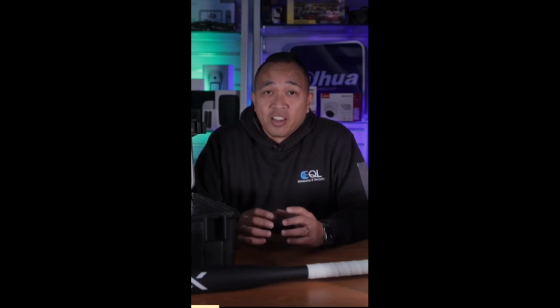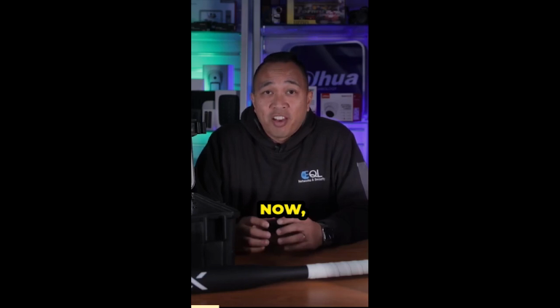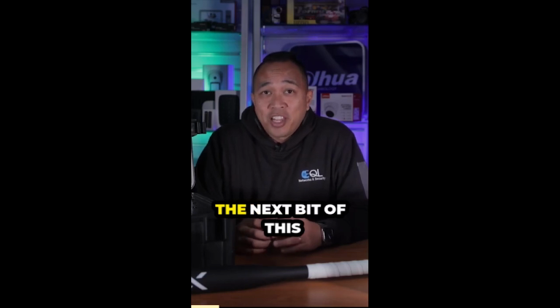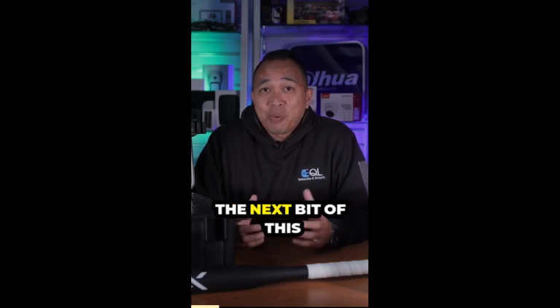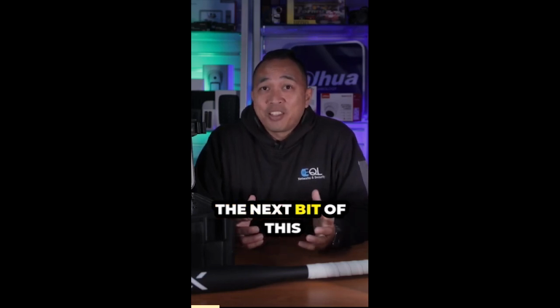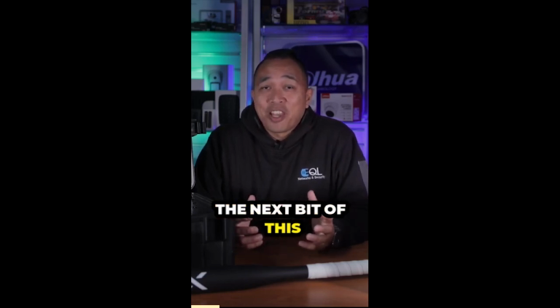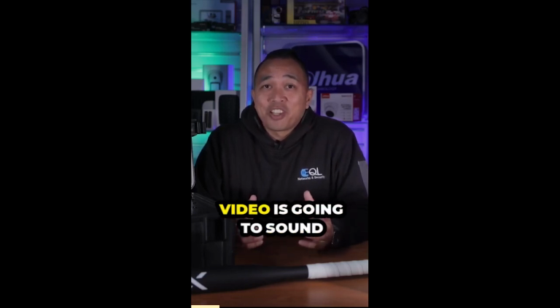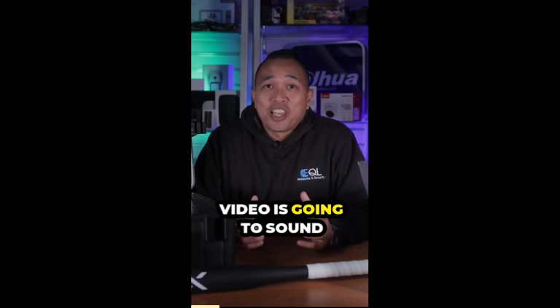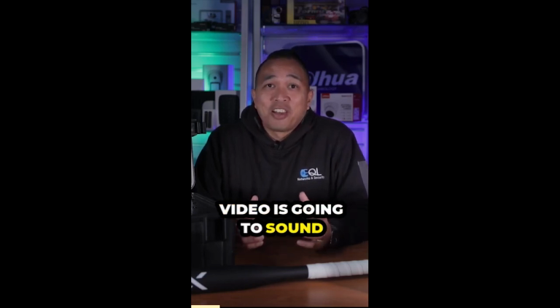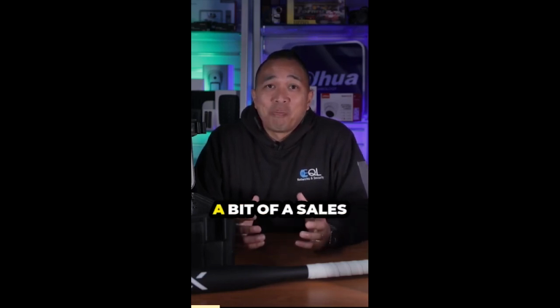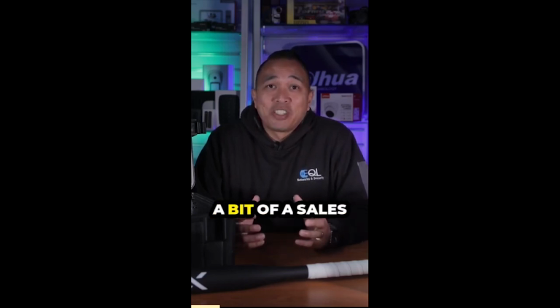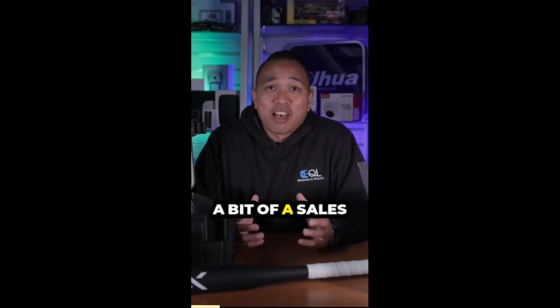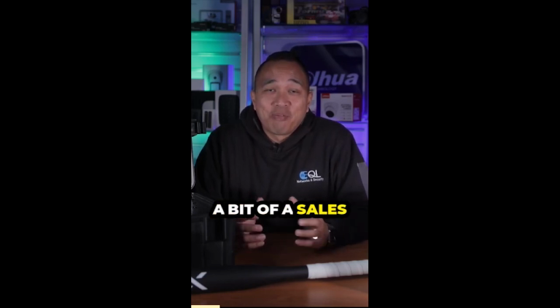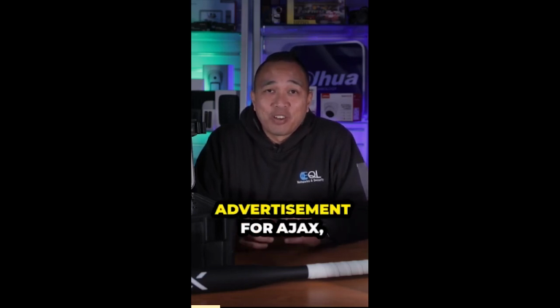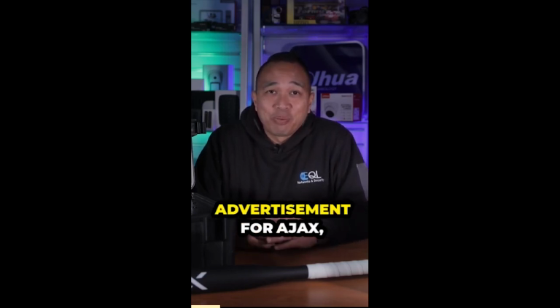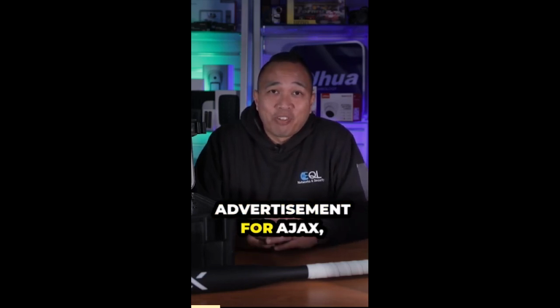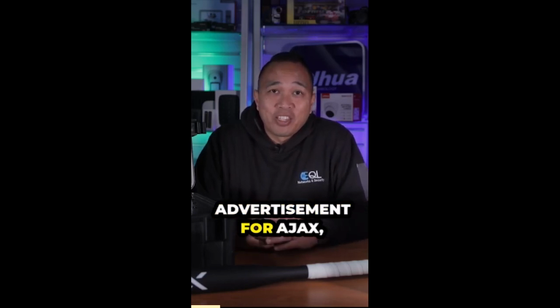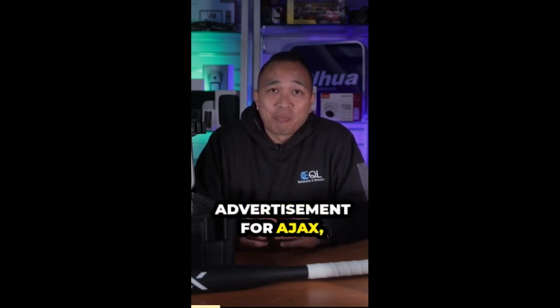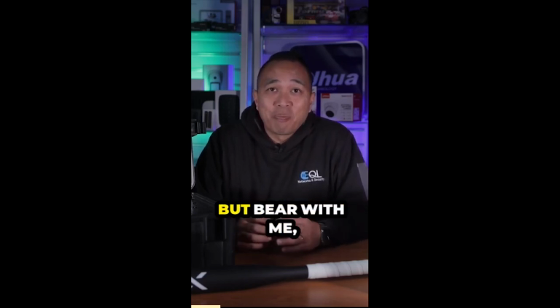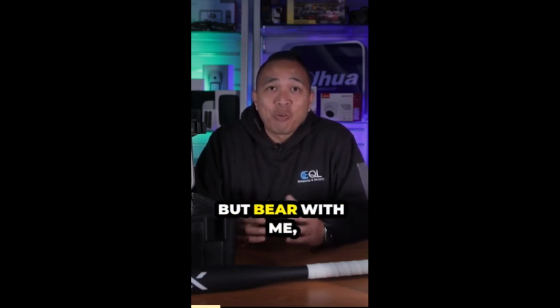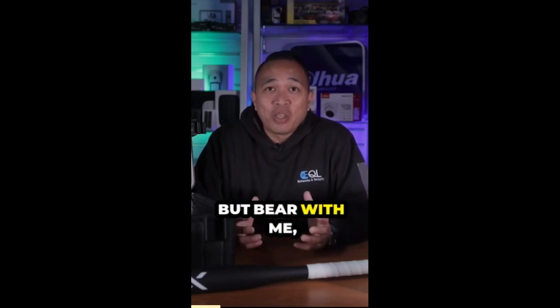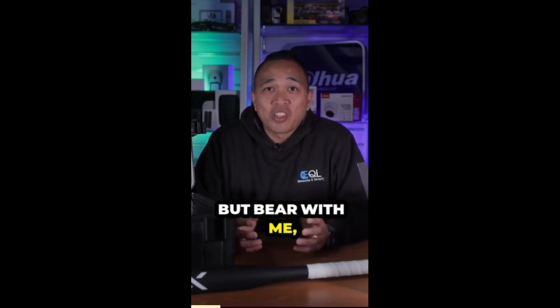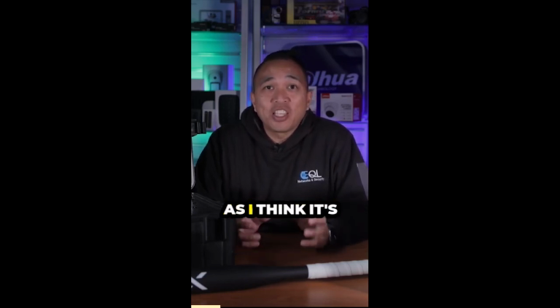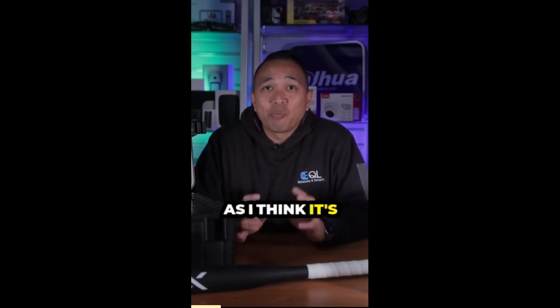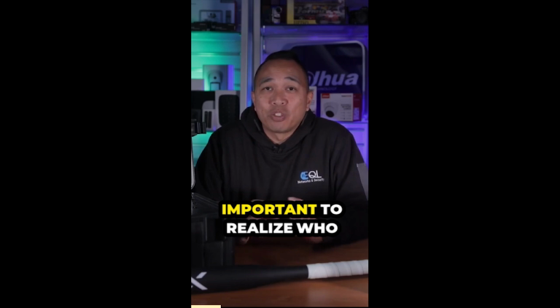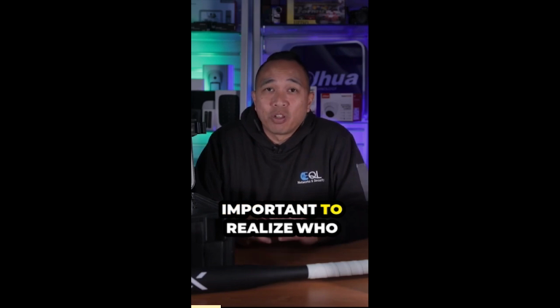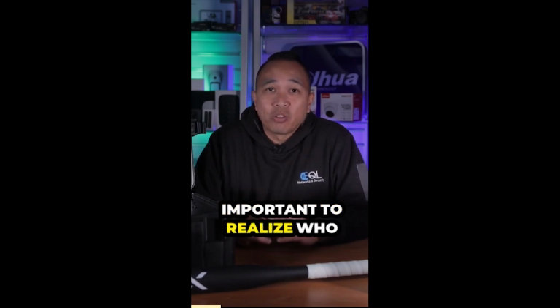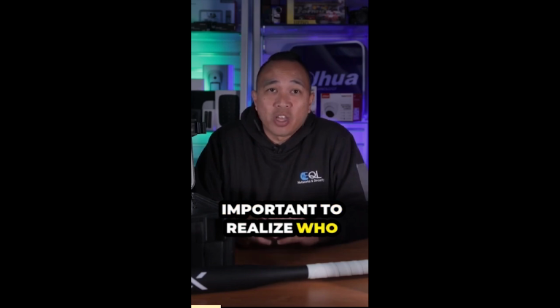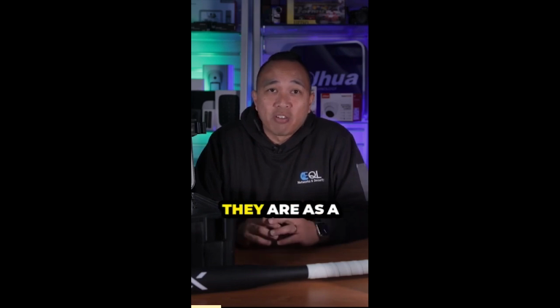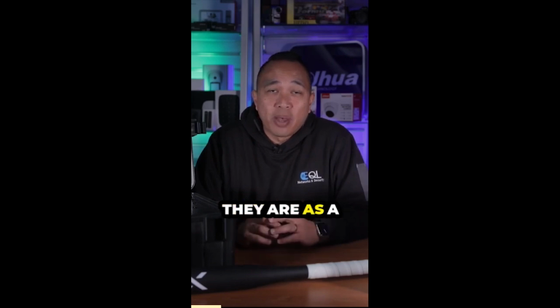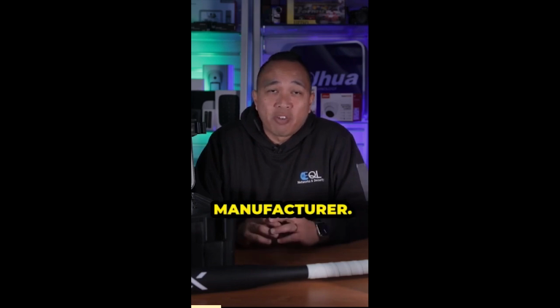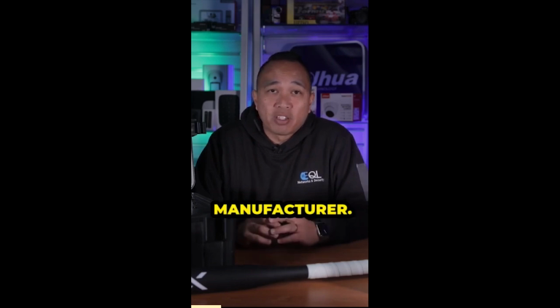Now, the next bit of this video is going to sound a bit of a sales advertisement for Ajax, but bear with me as I think it's important to realise who they are as a manufacturer.